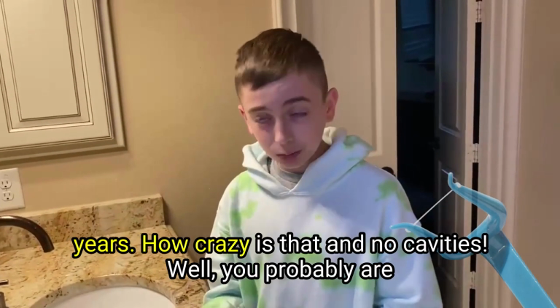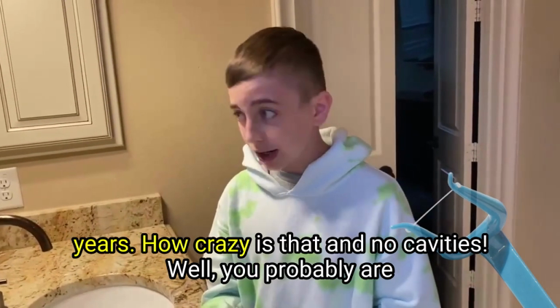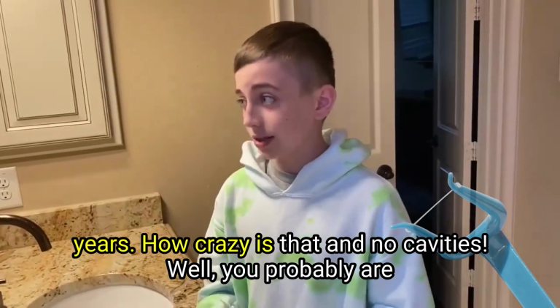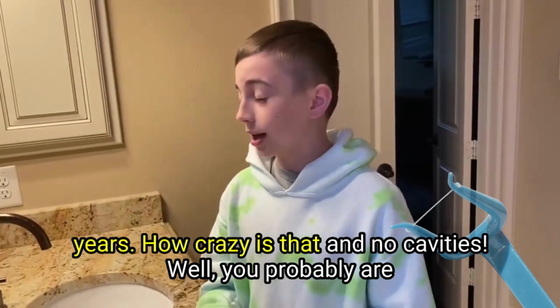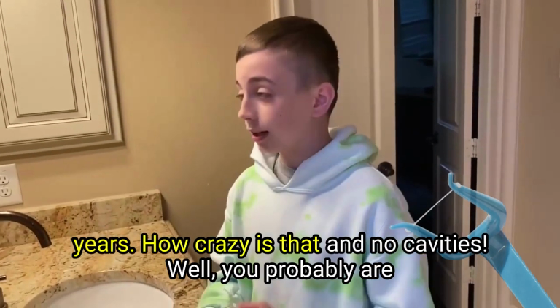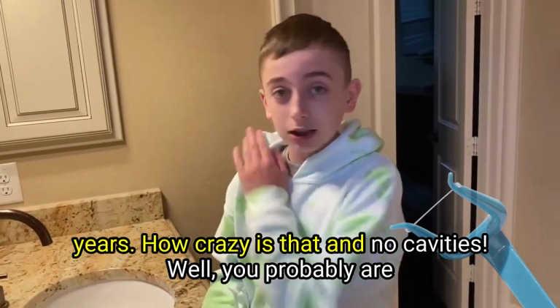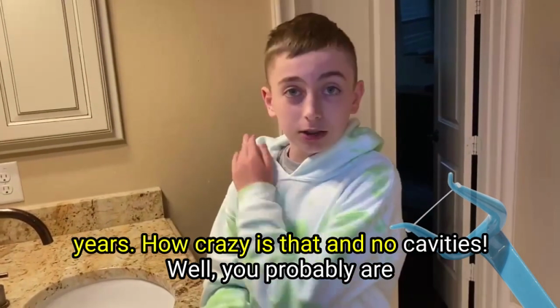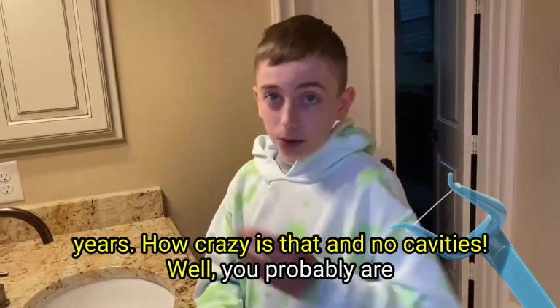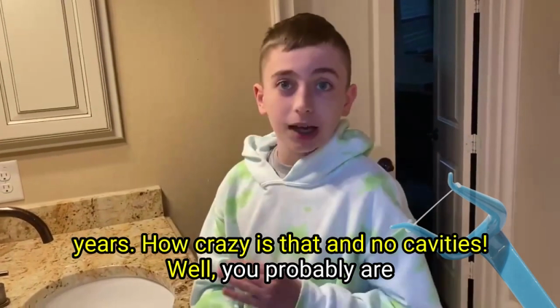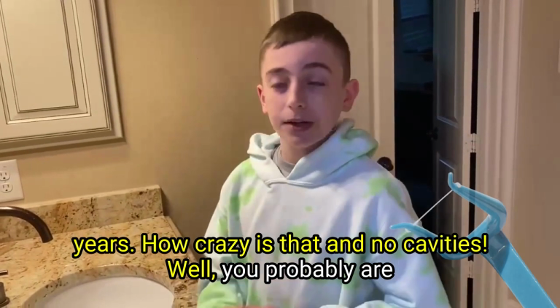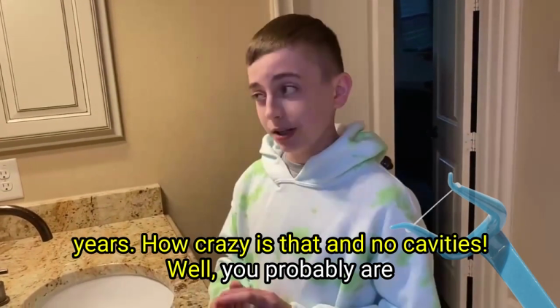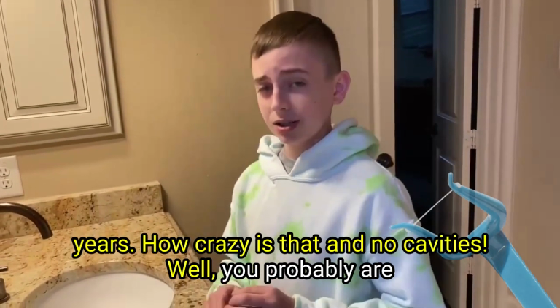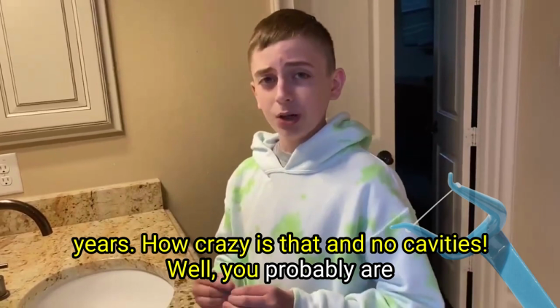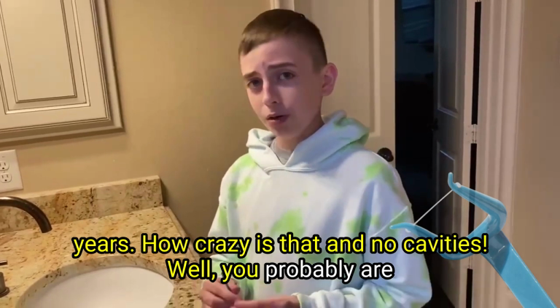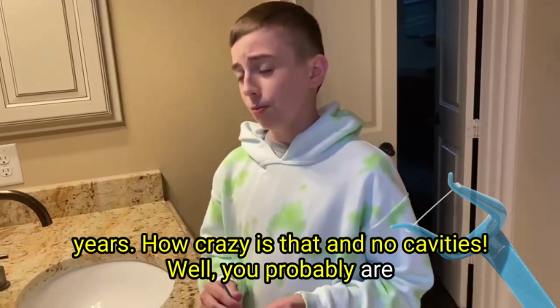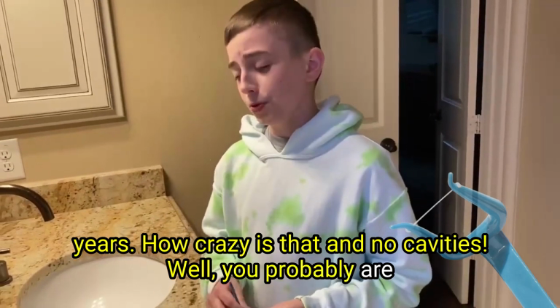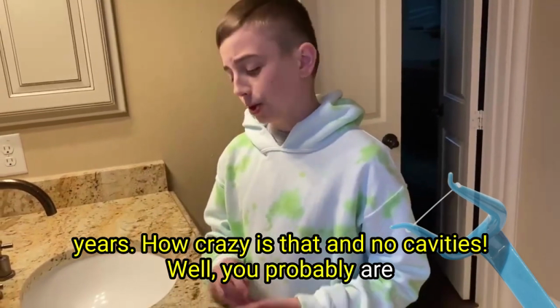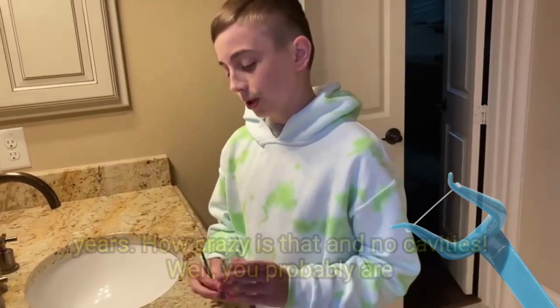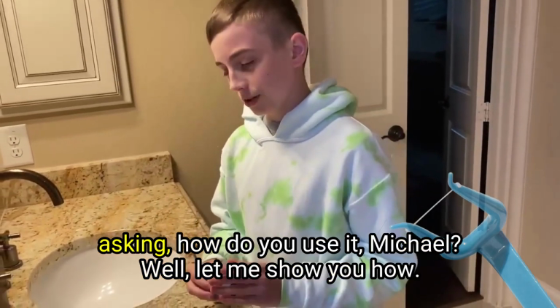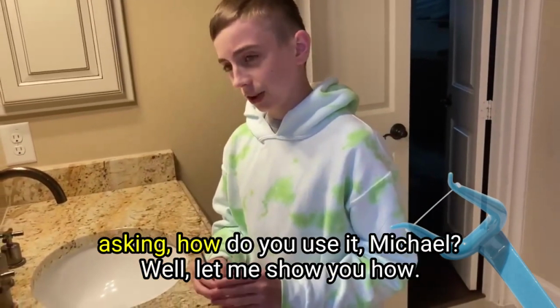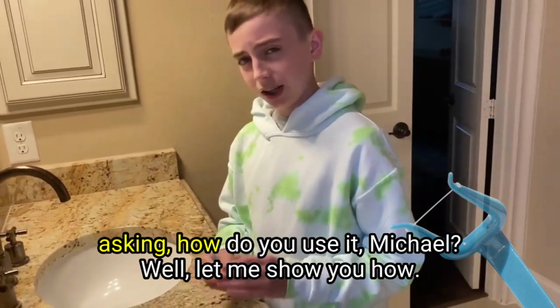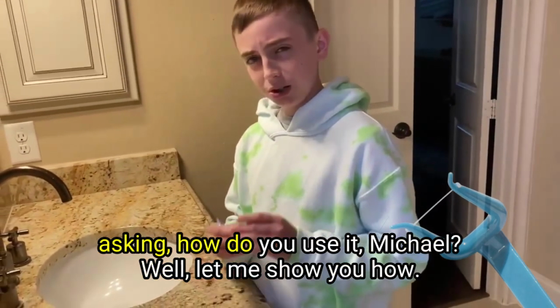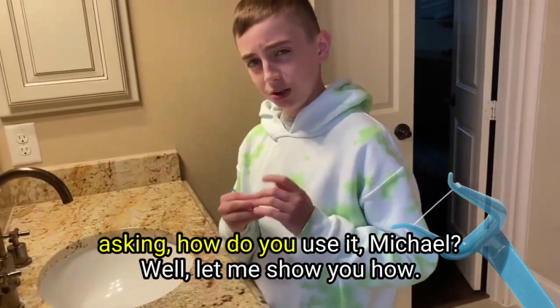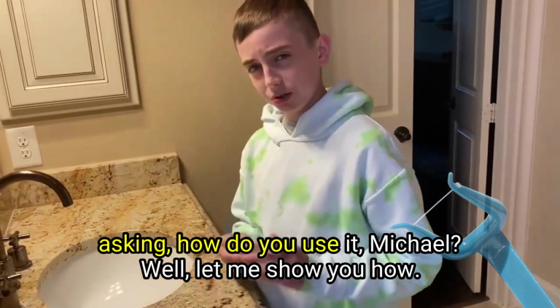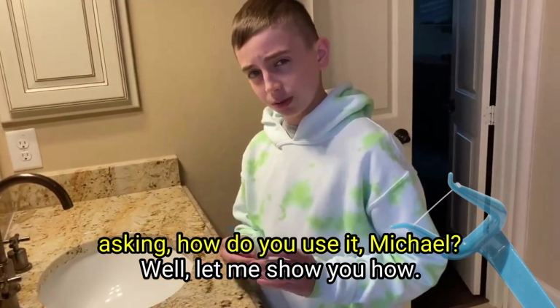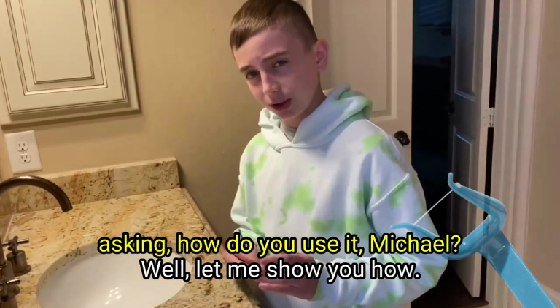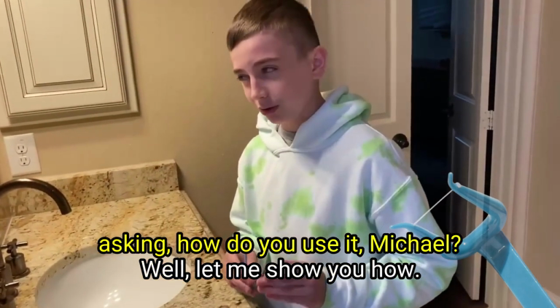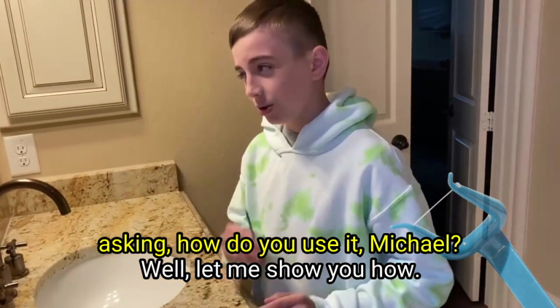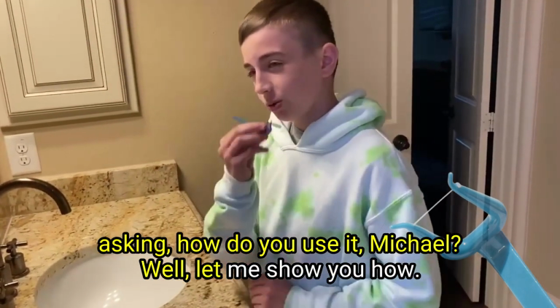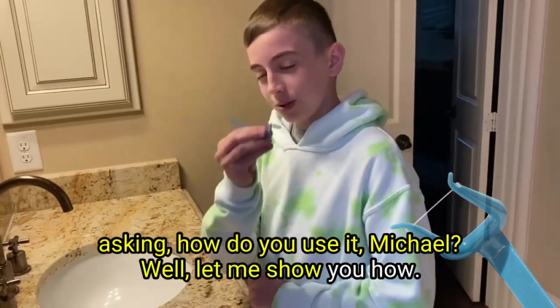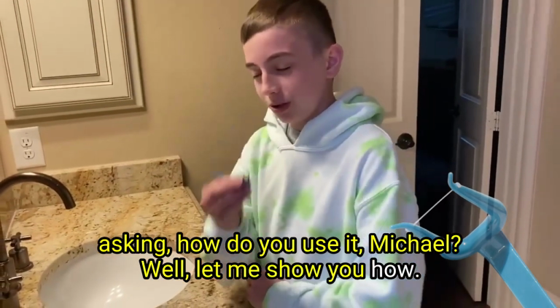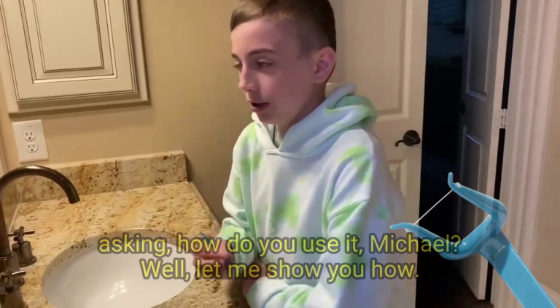How crazy is that? And no cavities. You're probably asking me, how do you use it, Michael? Well, let me show you how.